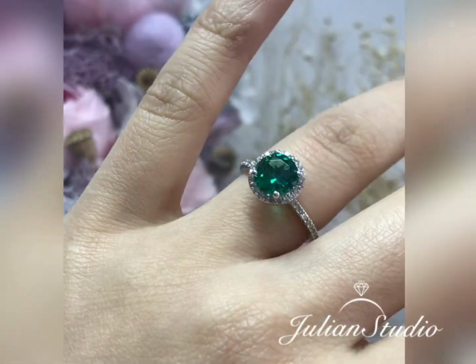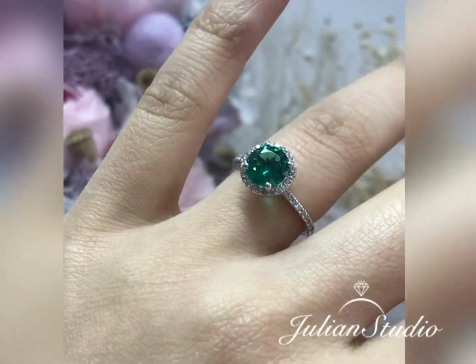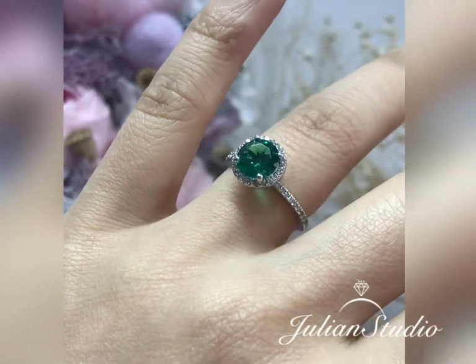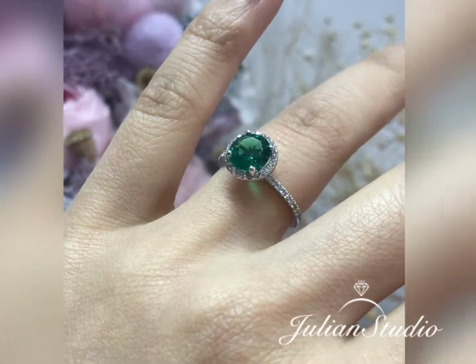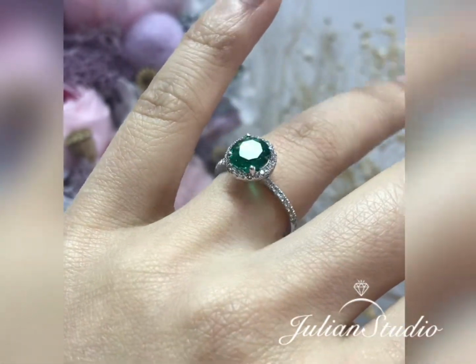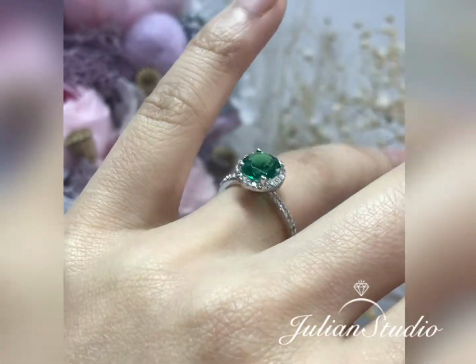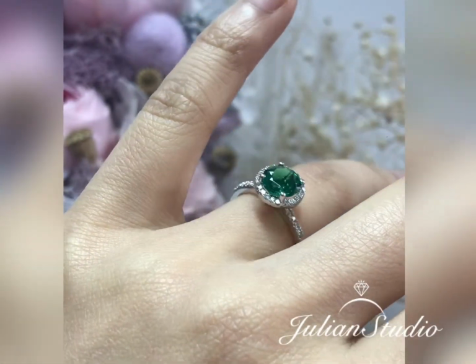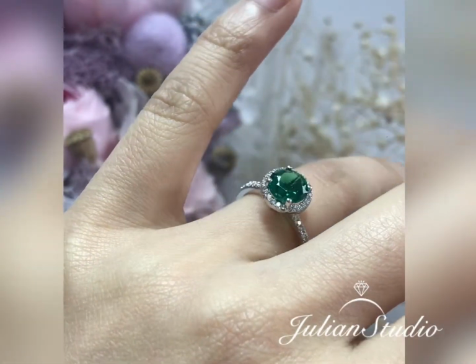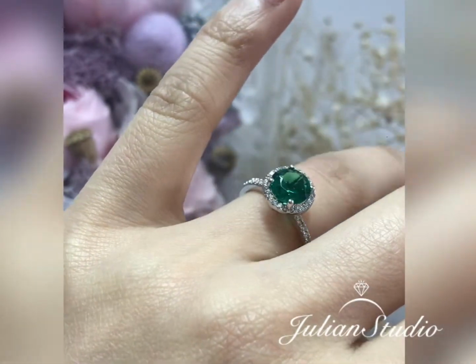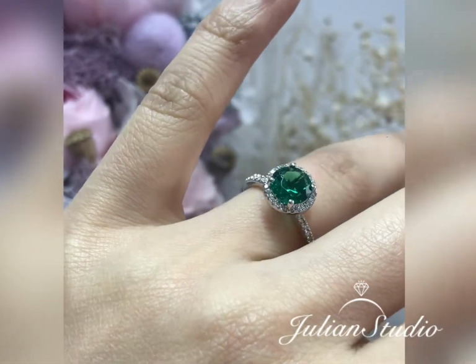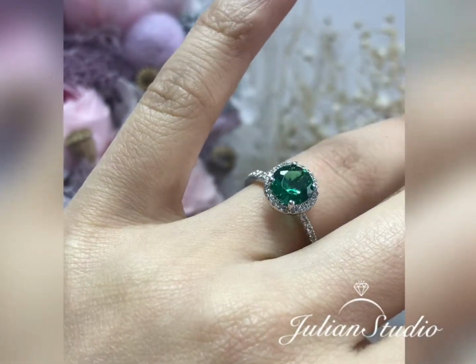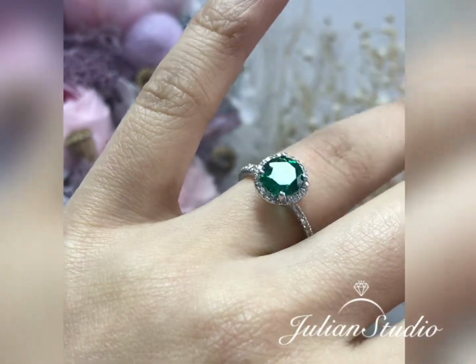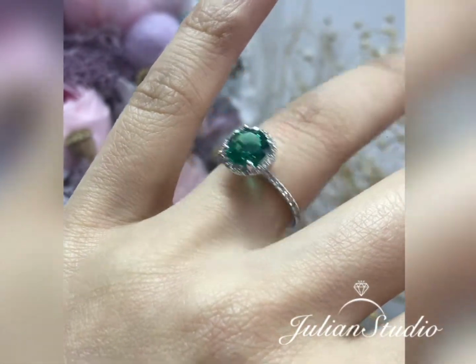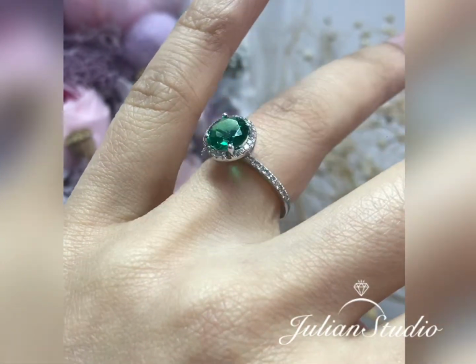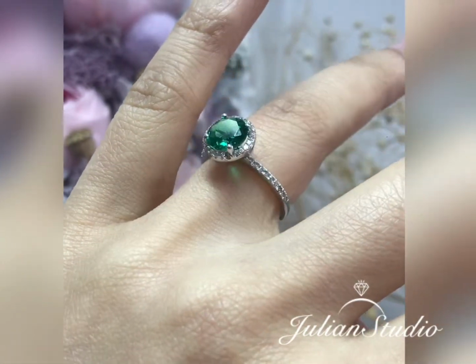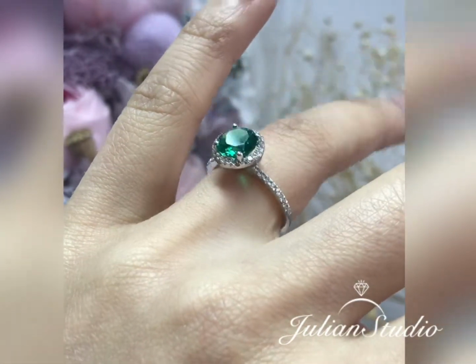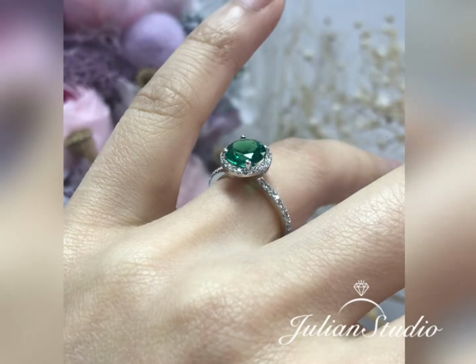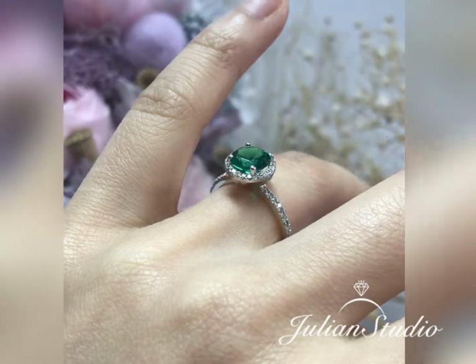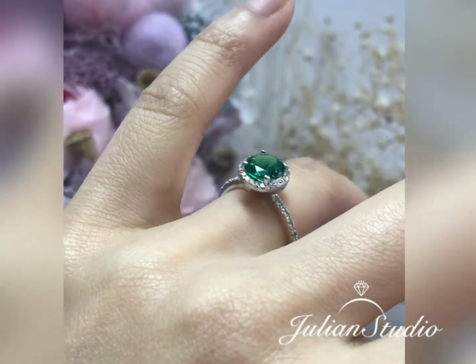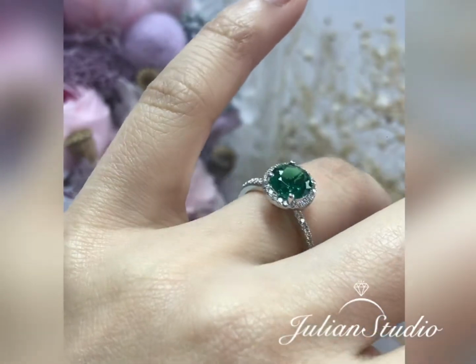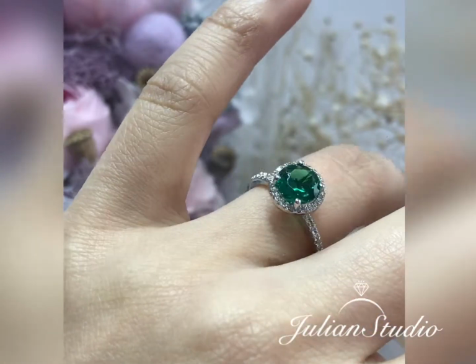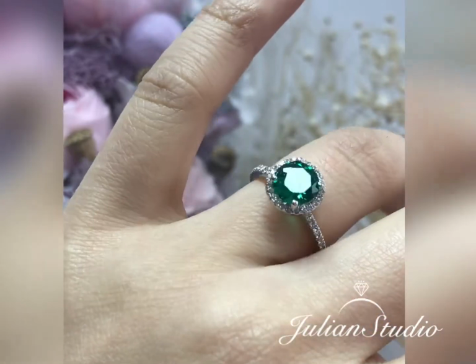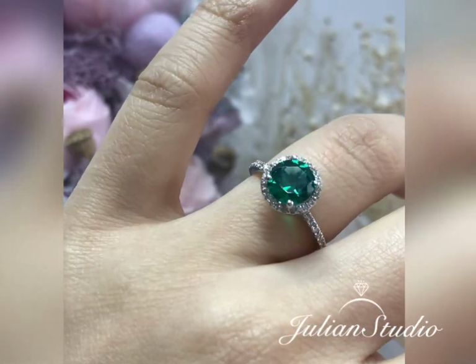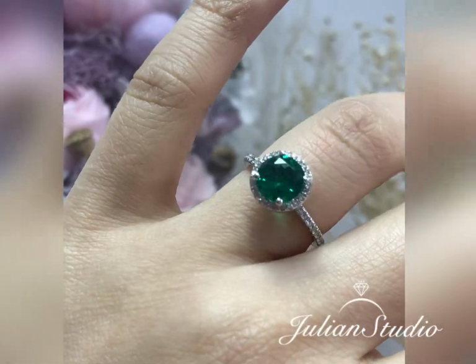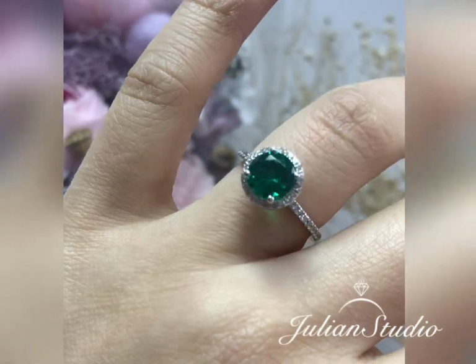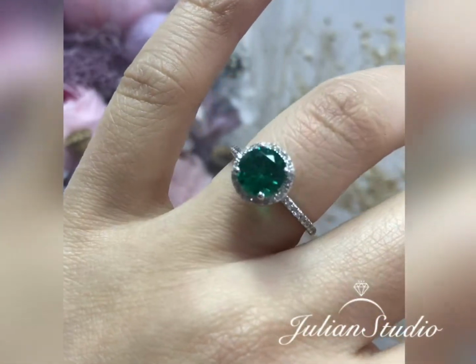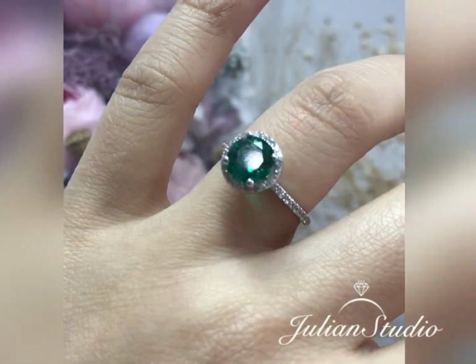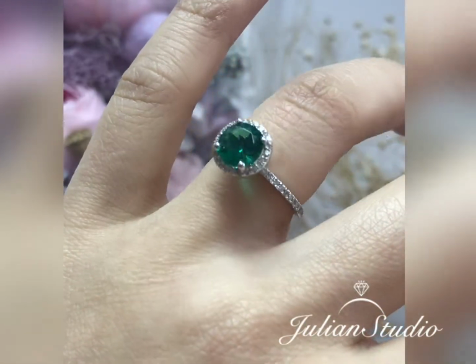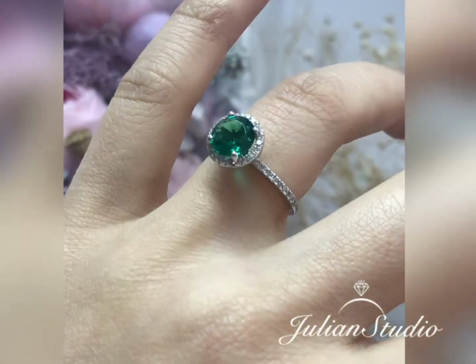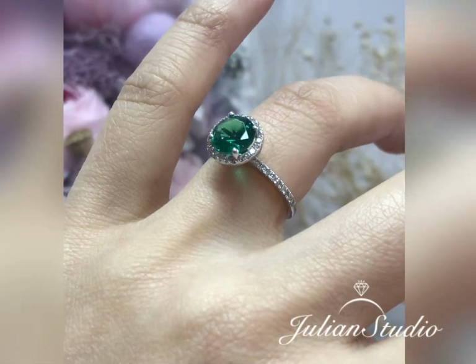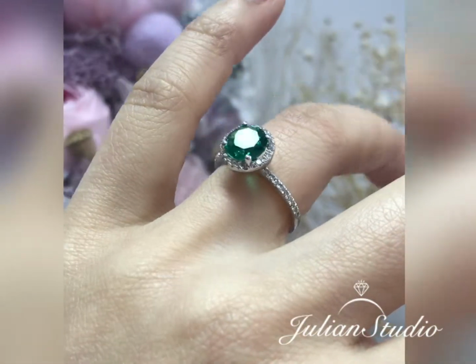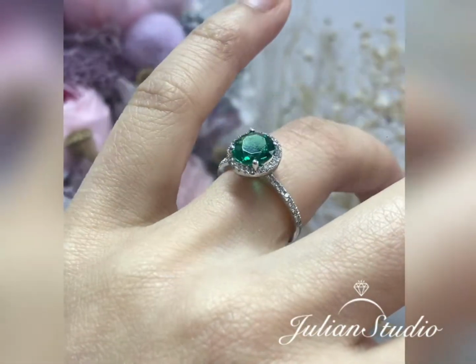The timeless and classic design of this halo ring will make your engagement unforgettable.